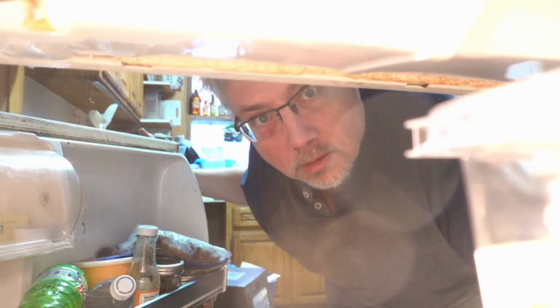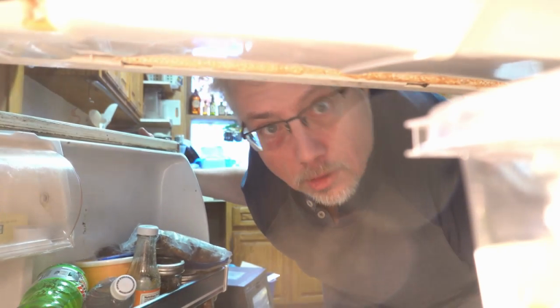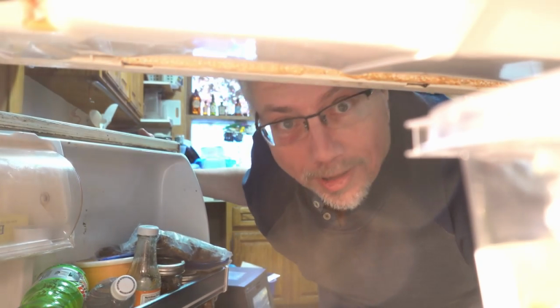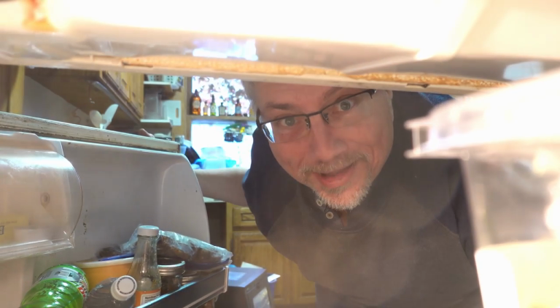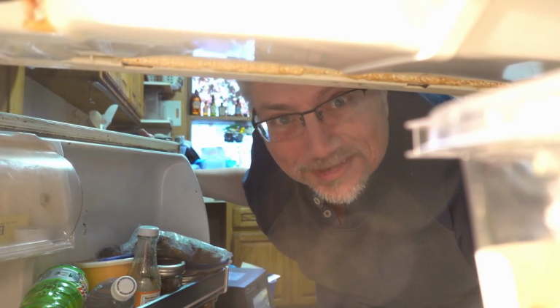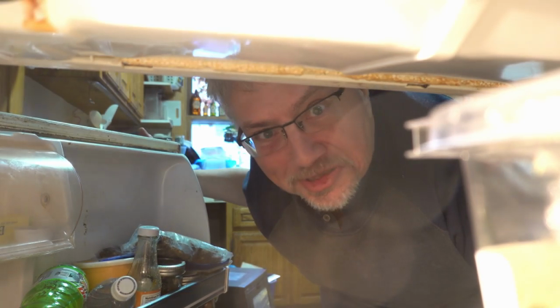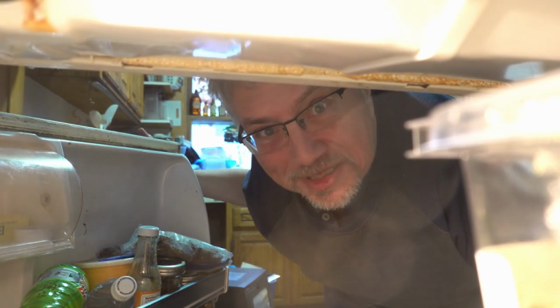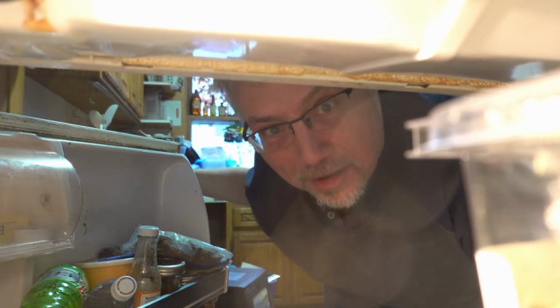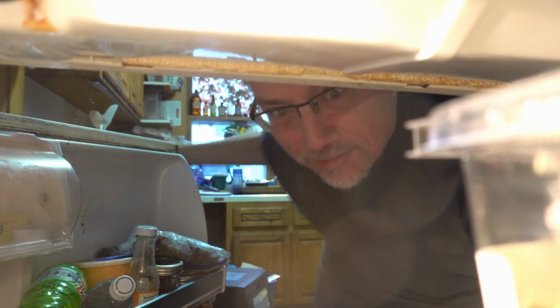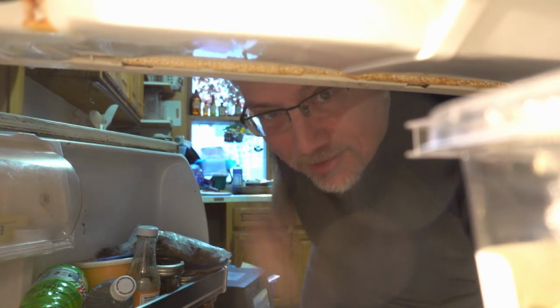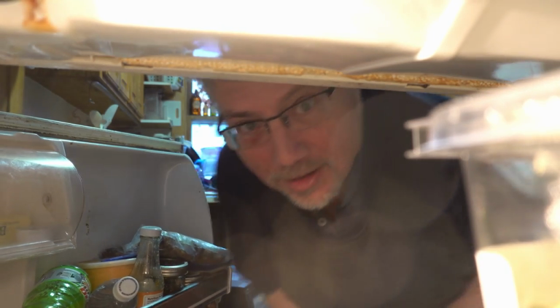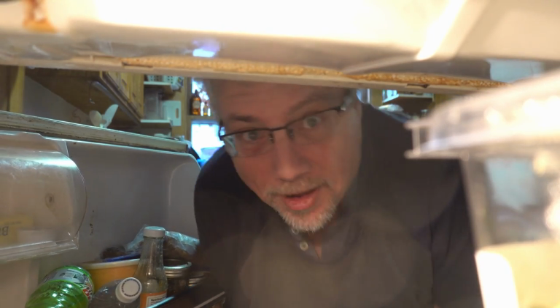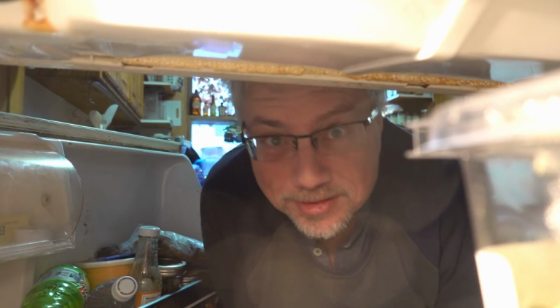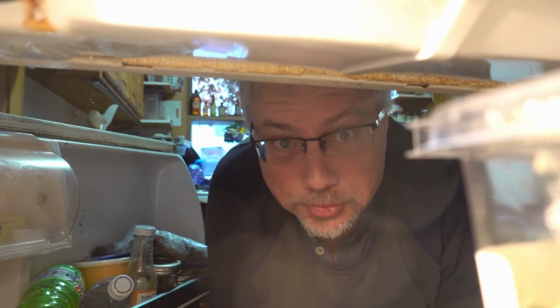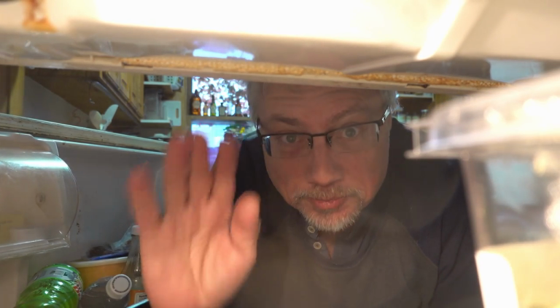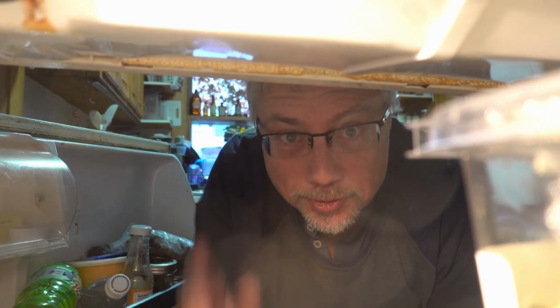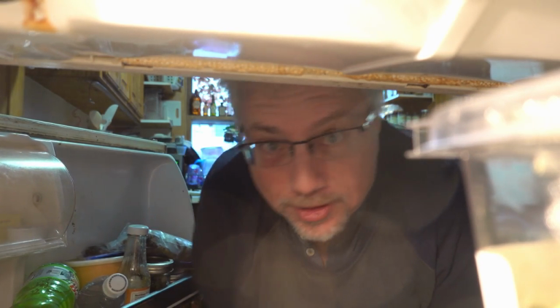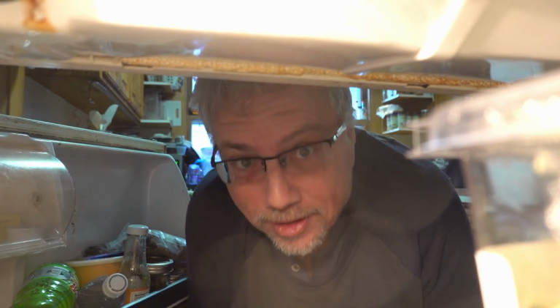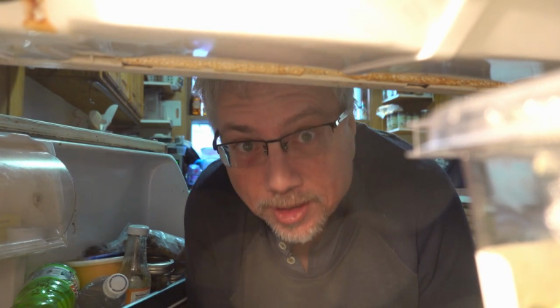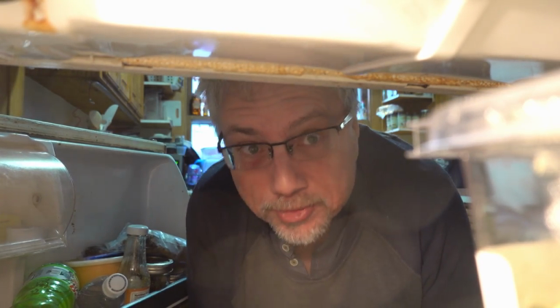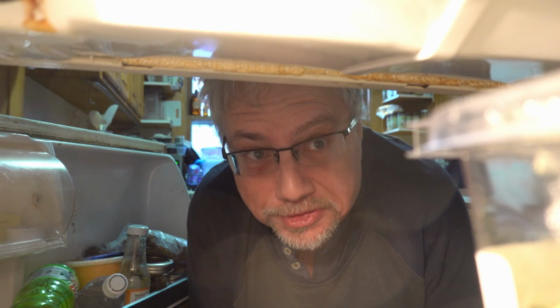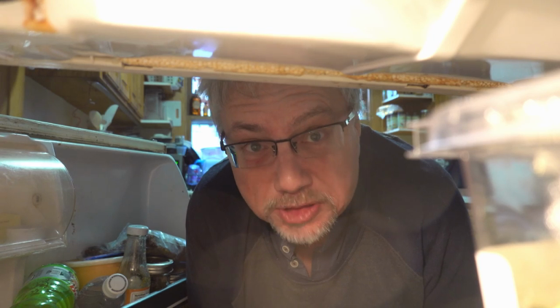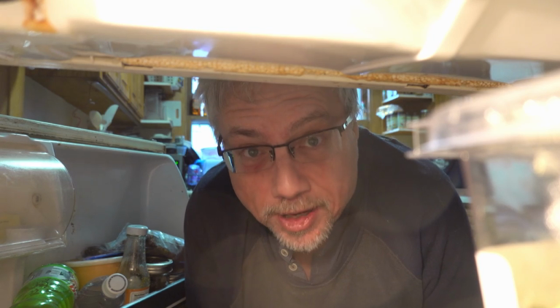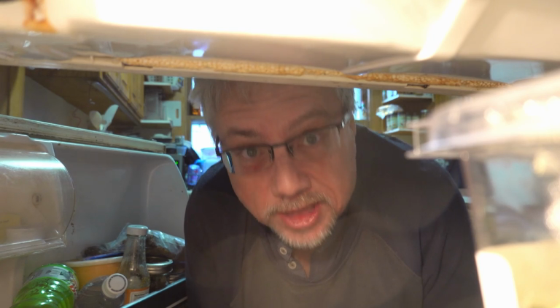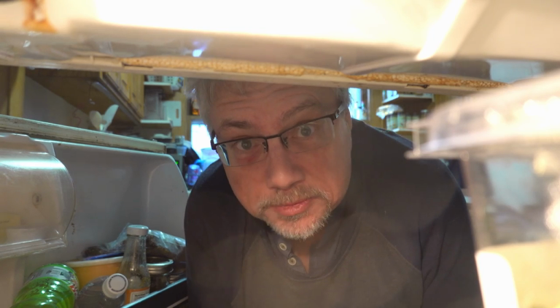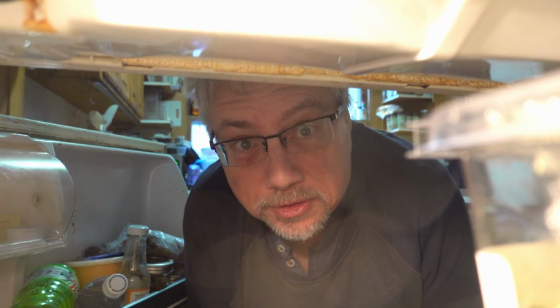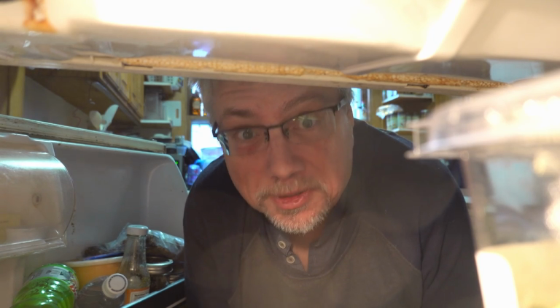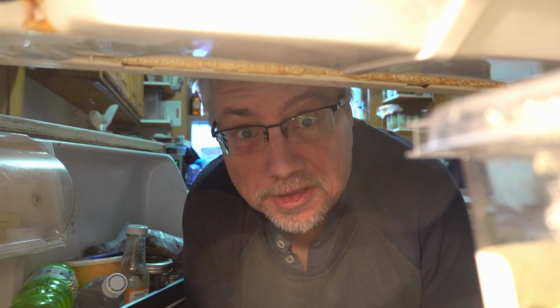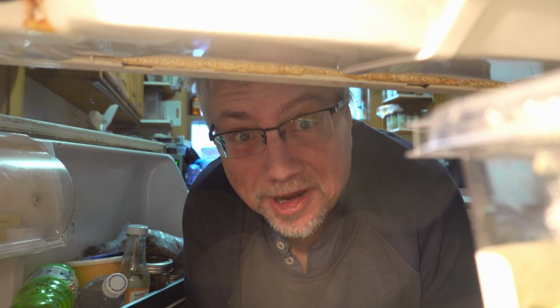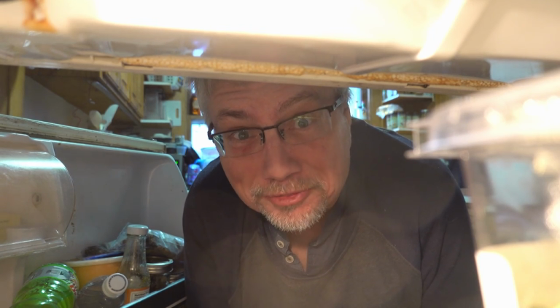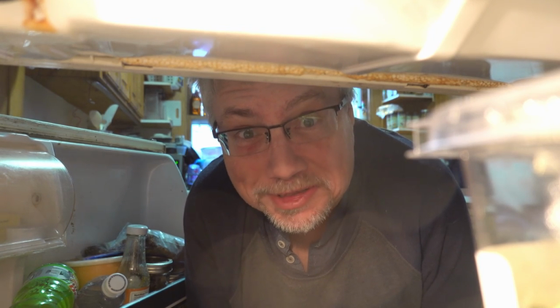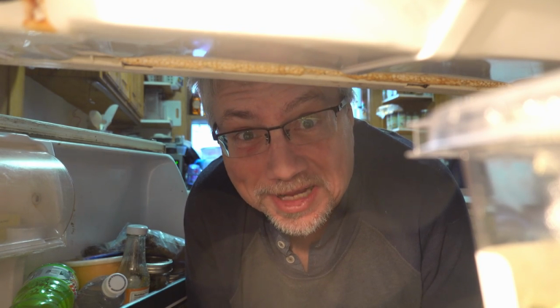Oh, hey! I didn't see you there. Hi, it's Rob. My refrigerator has been acting up, so we're gonna try and fix it today.